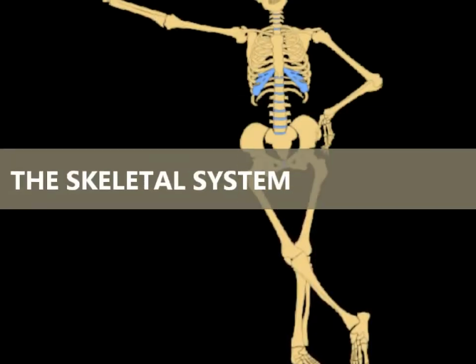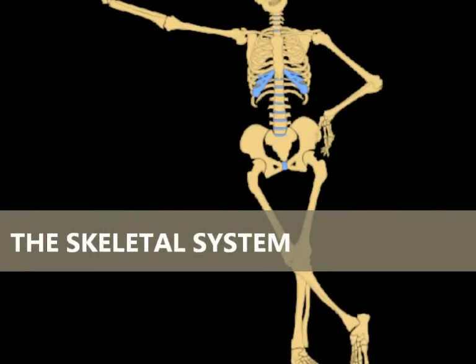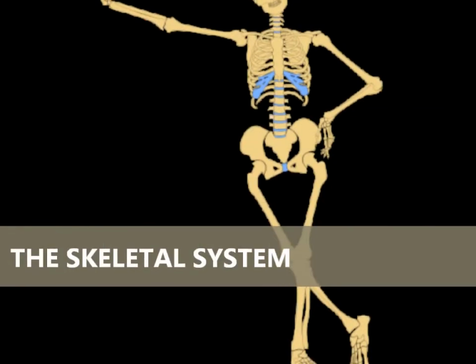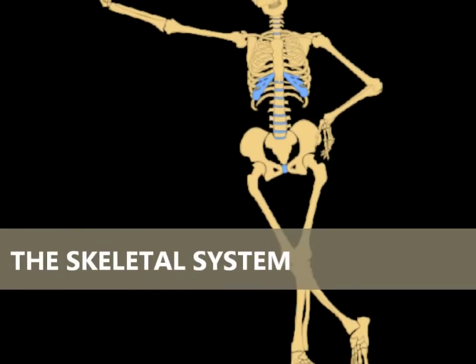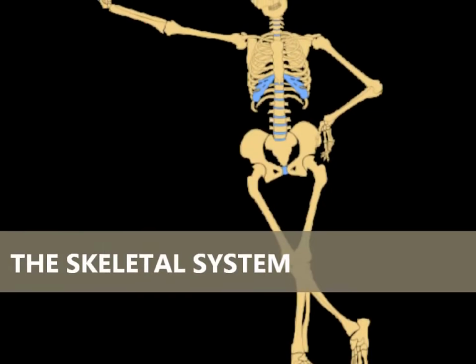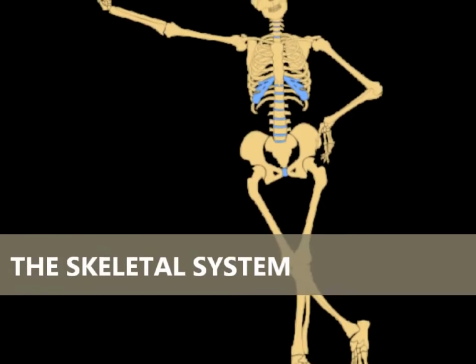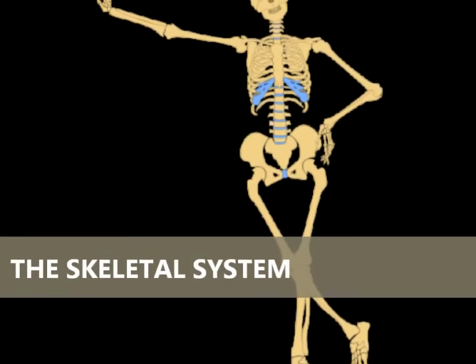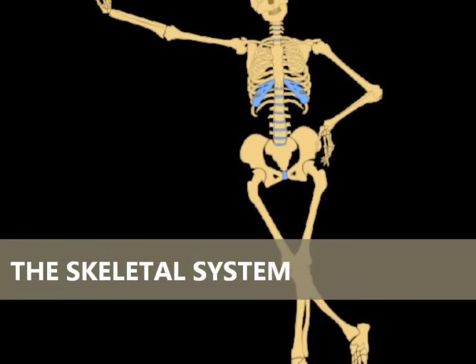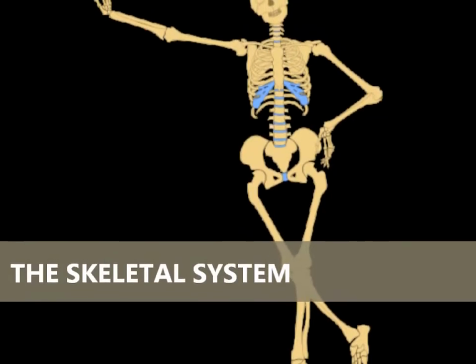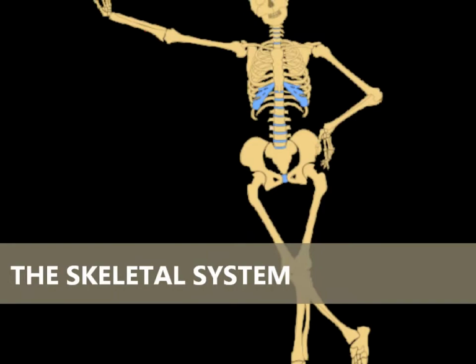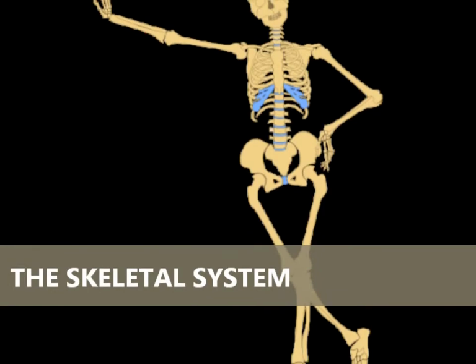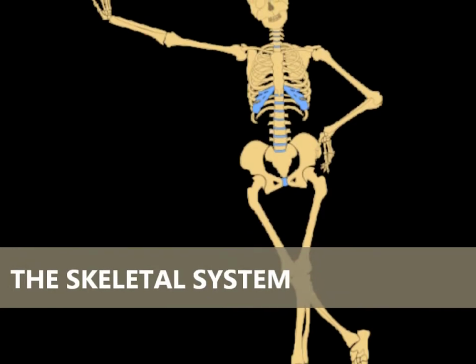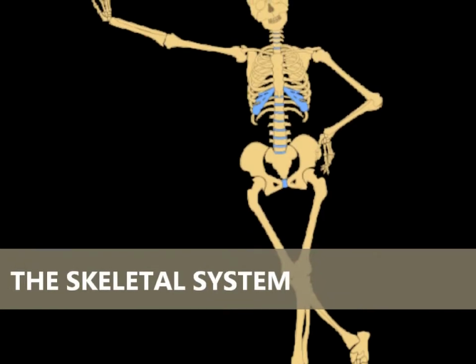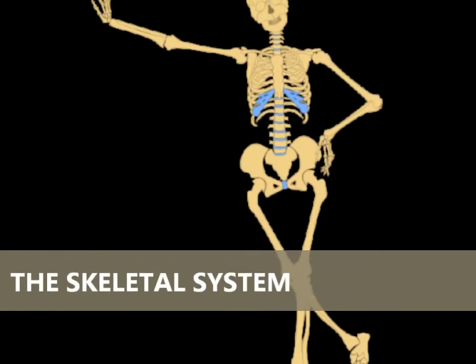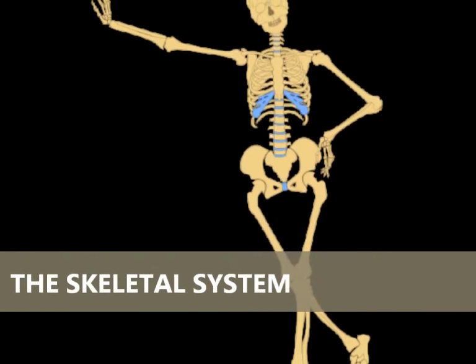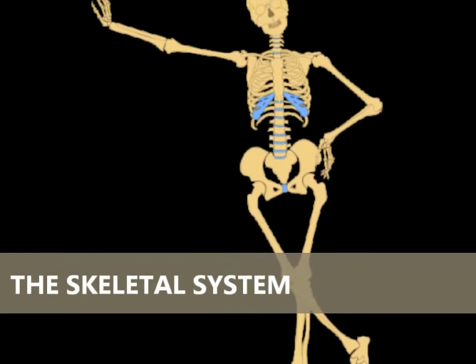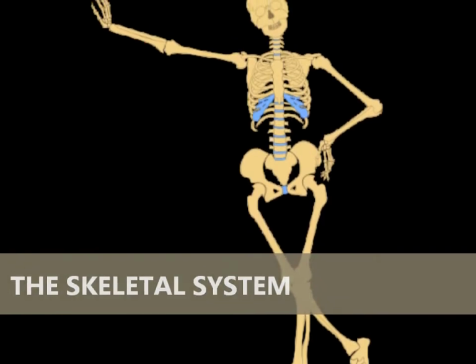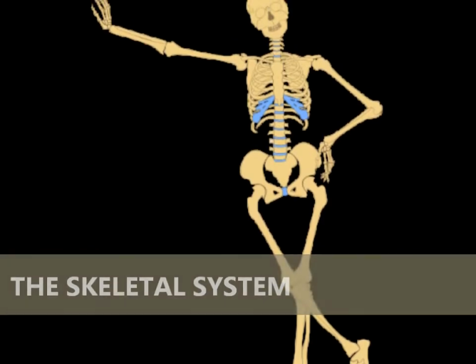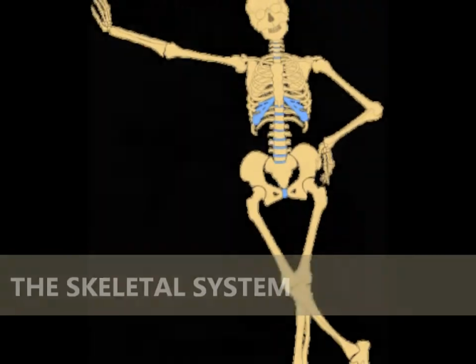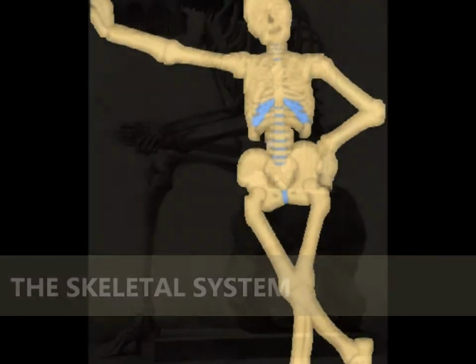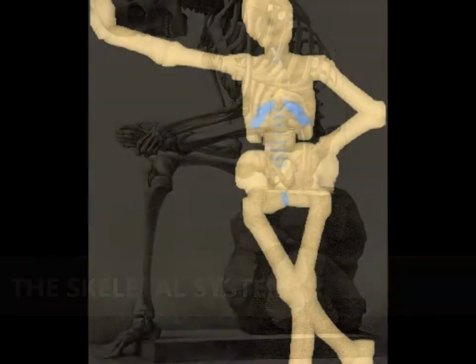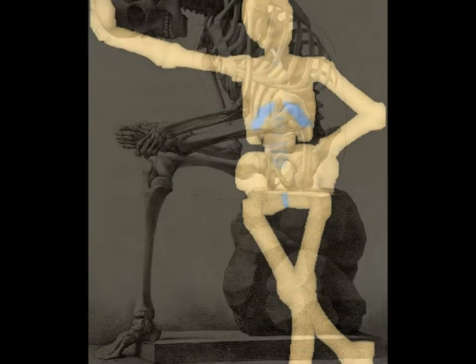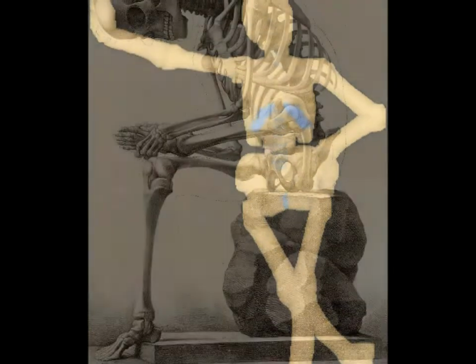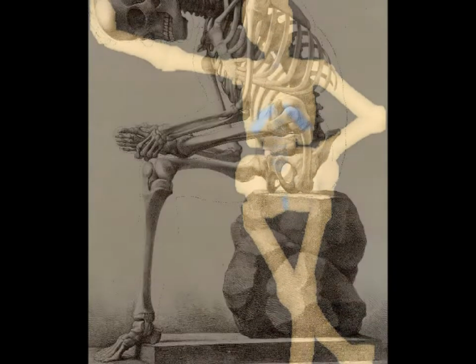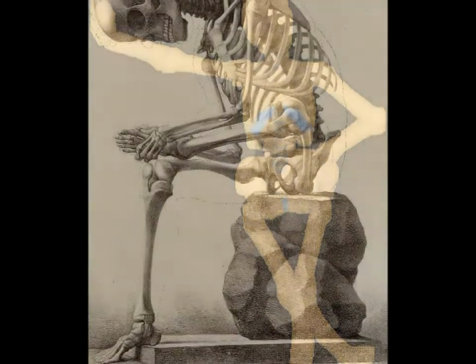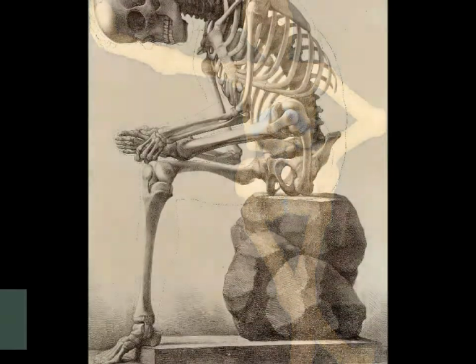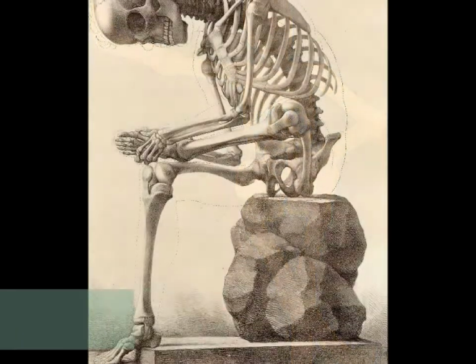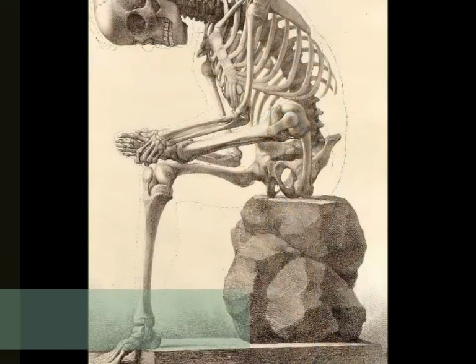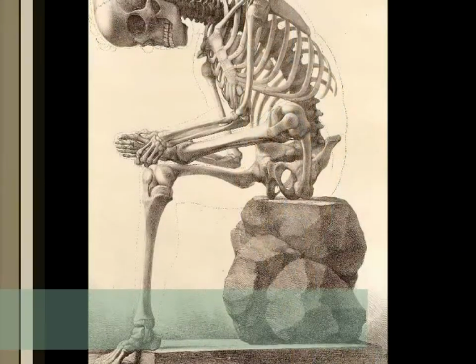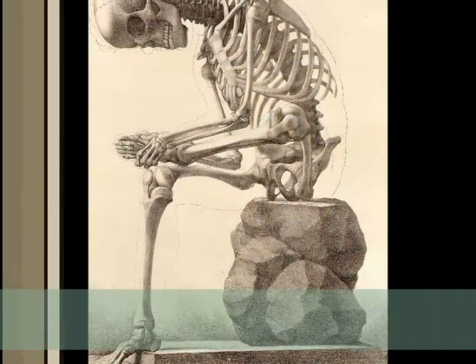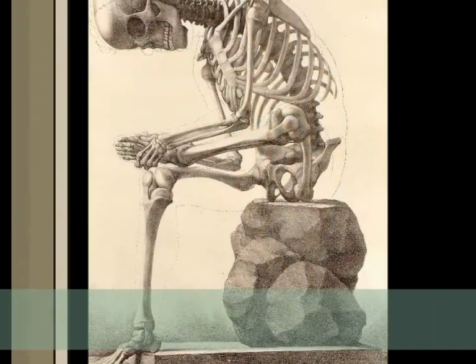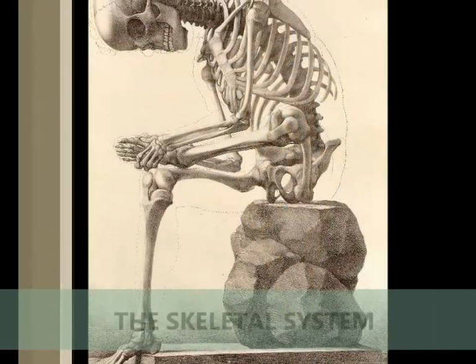Today, we are going to learn about a major system in our human body, the skeletal system.